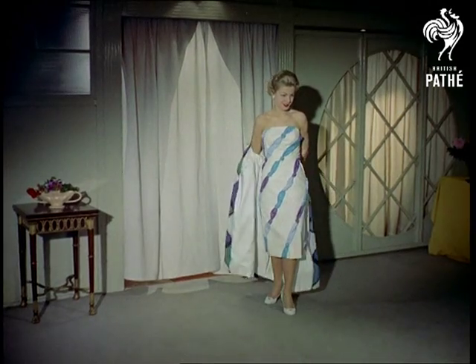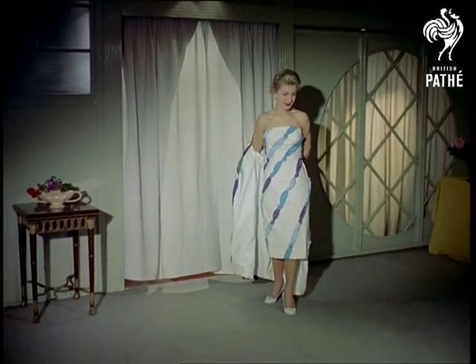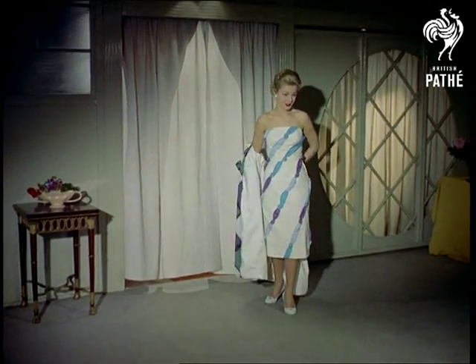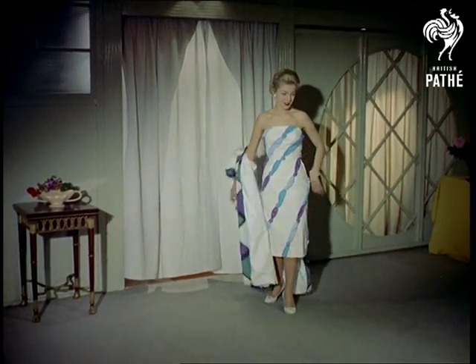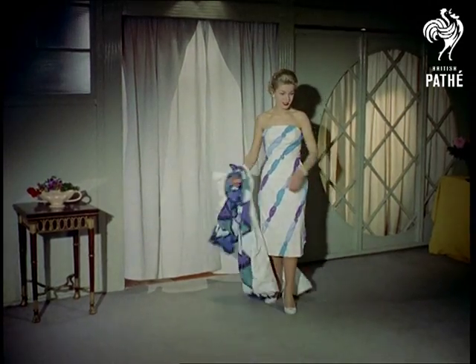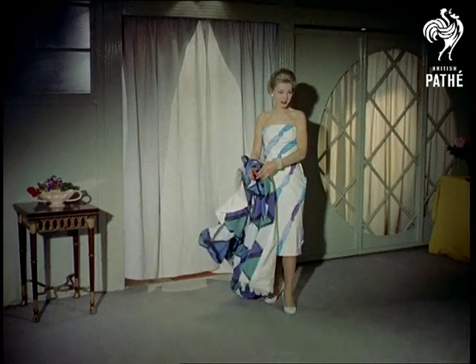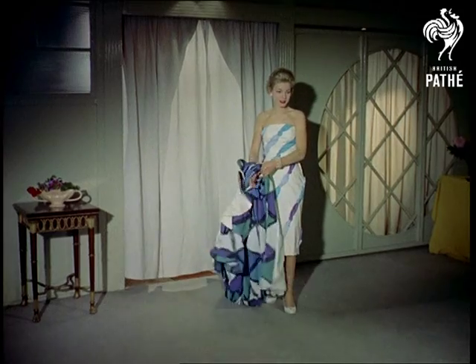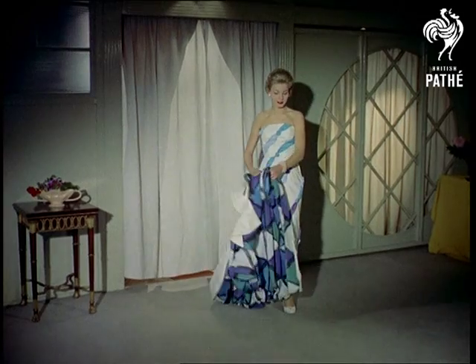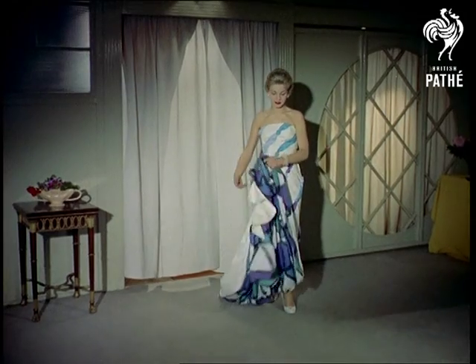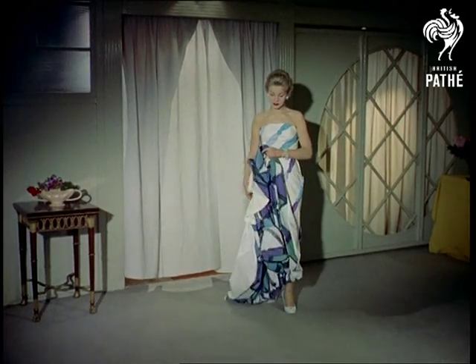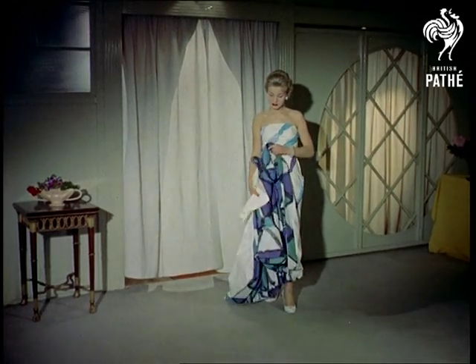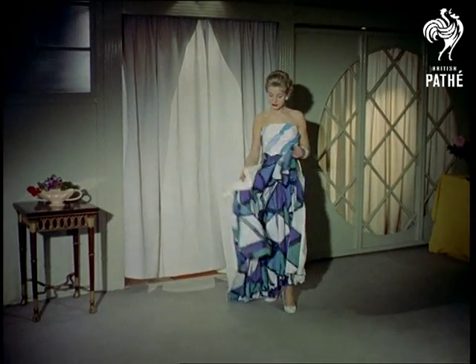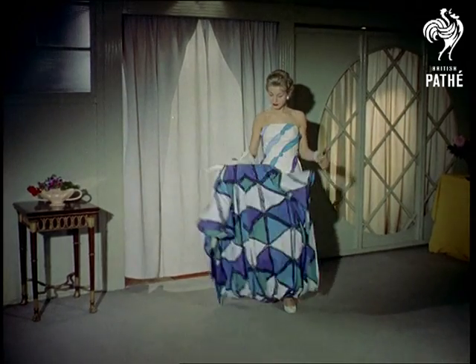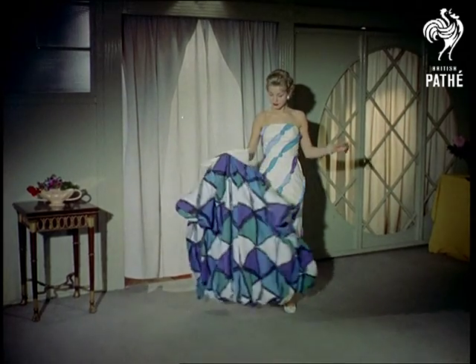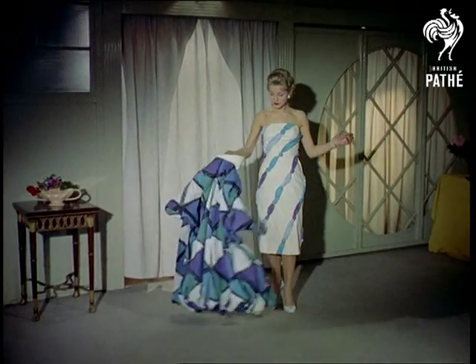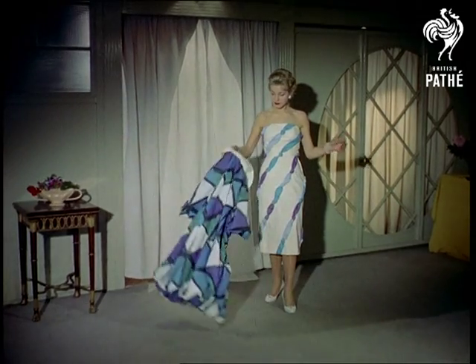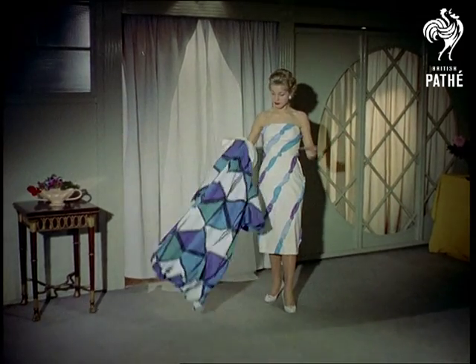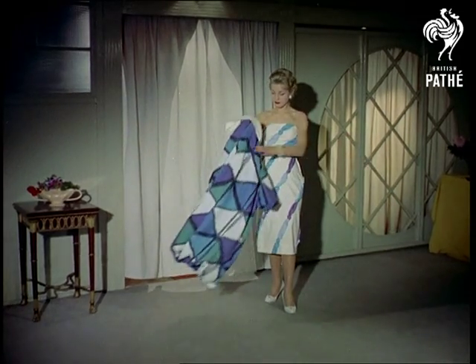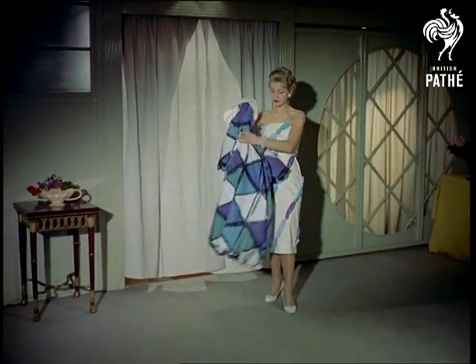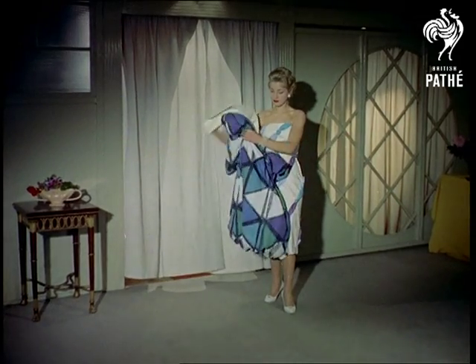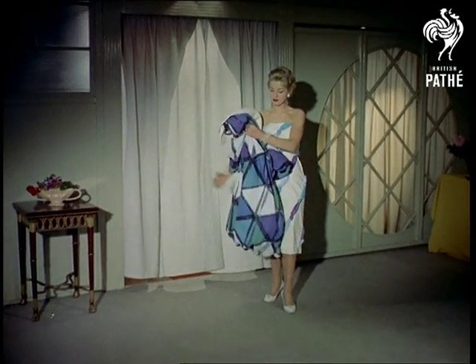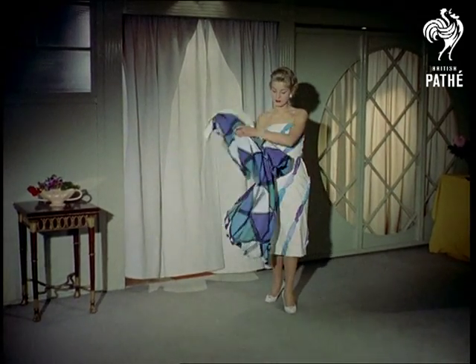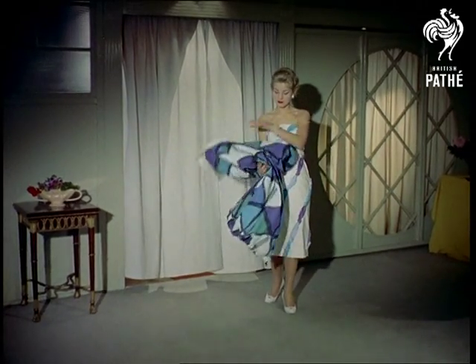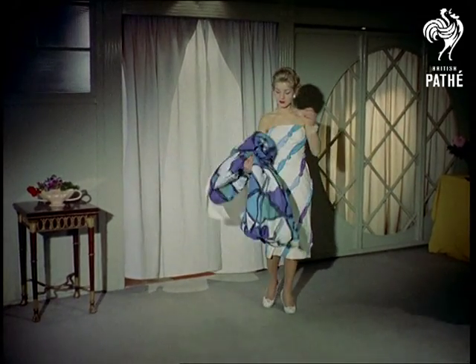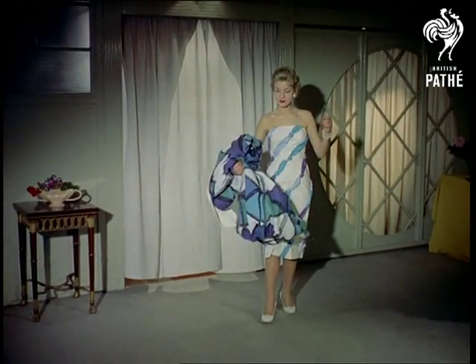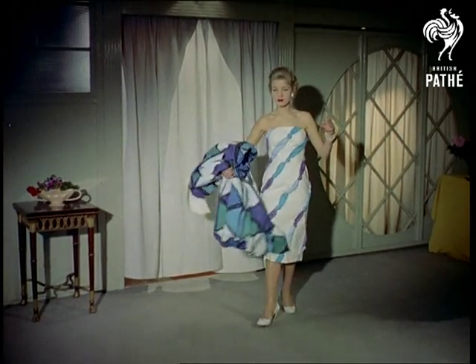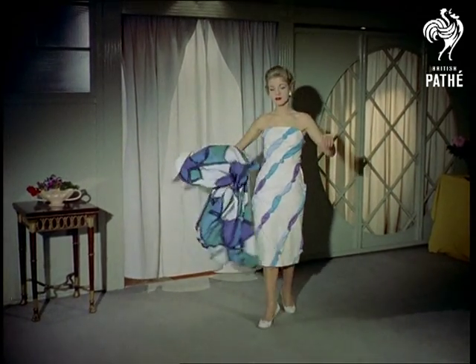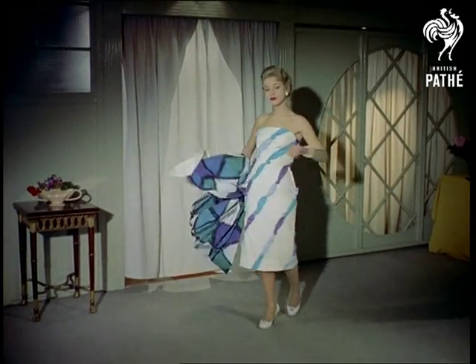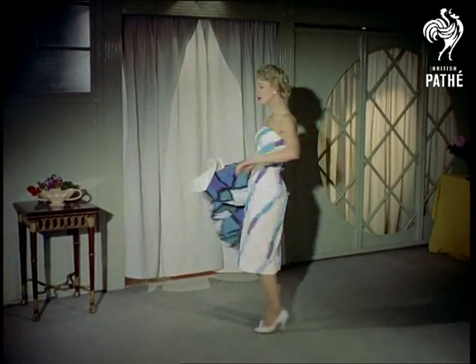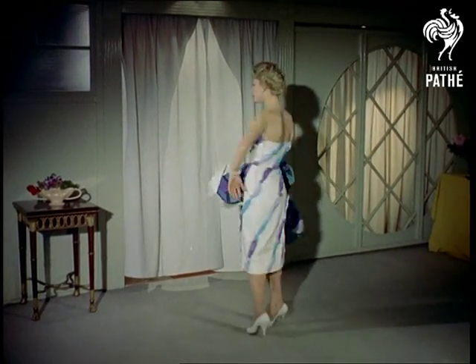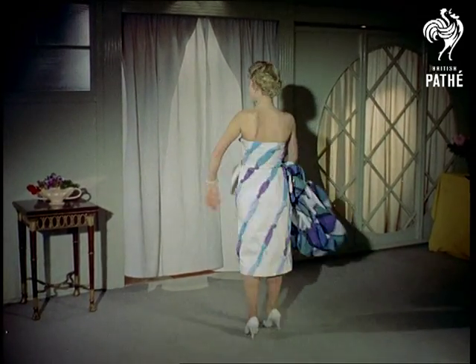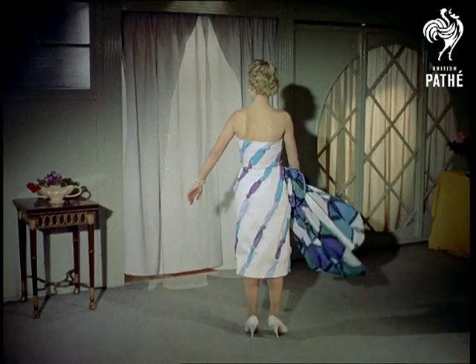Isn't it amazing what a fresh approach can do? To think that only the design has been changed, brought up to date in fact.